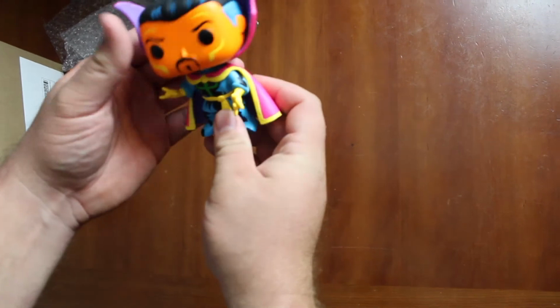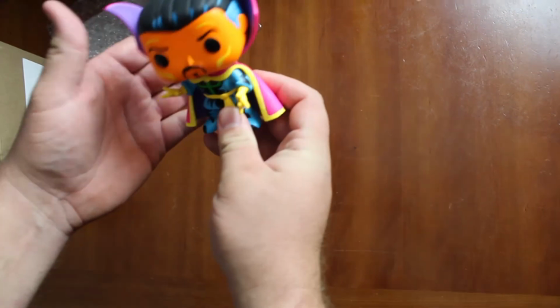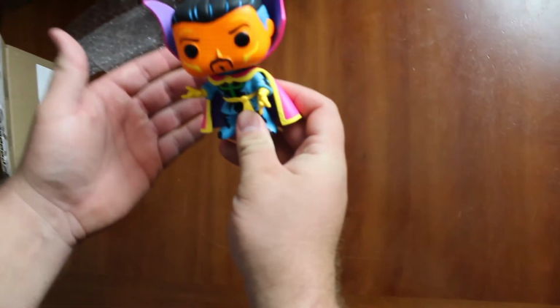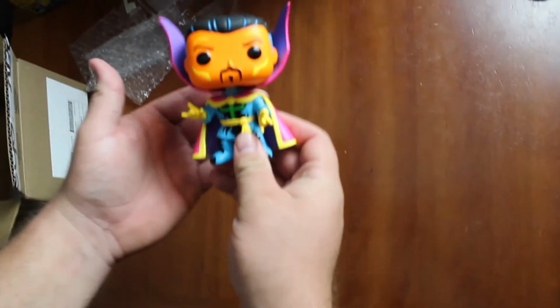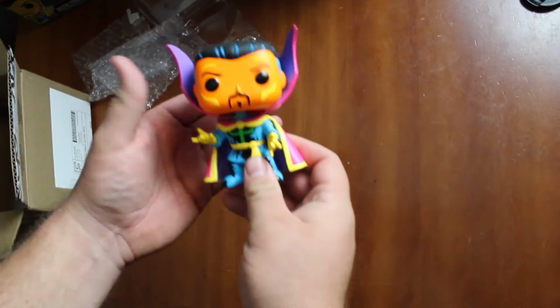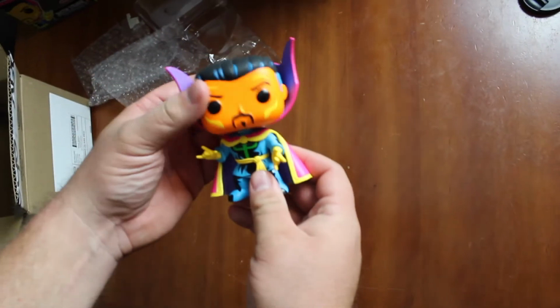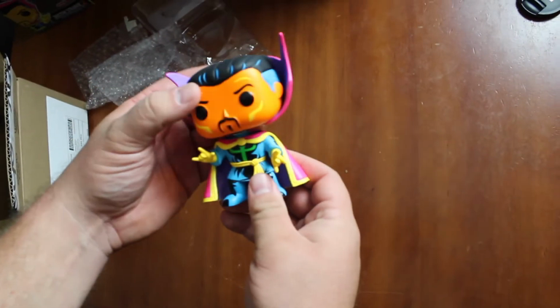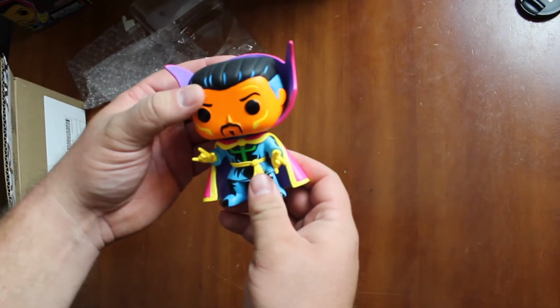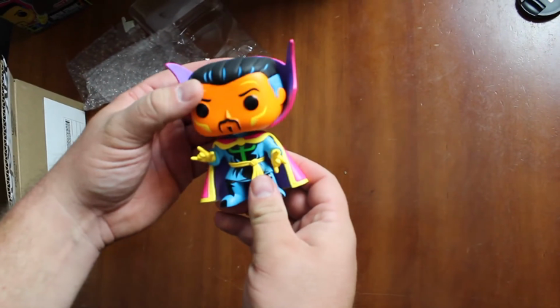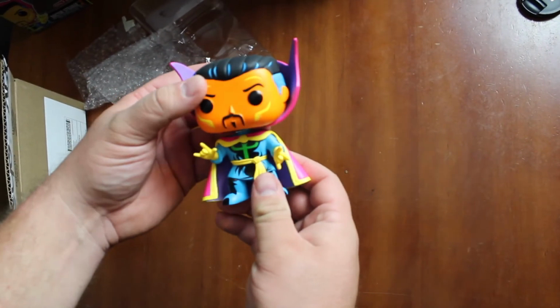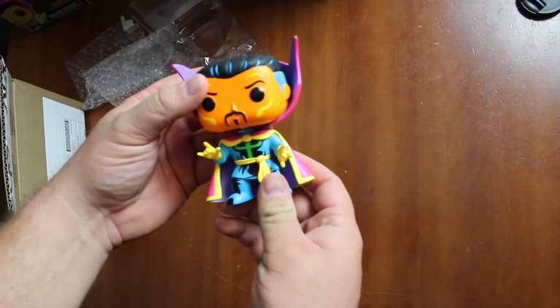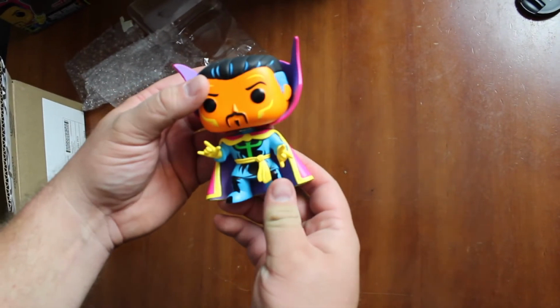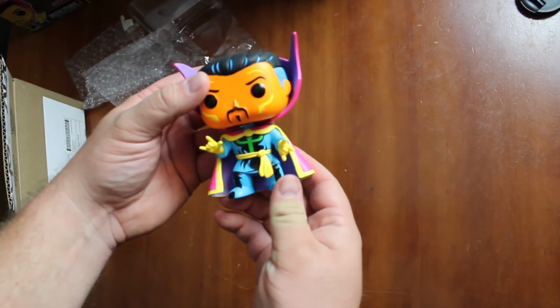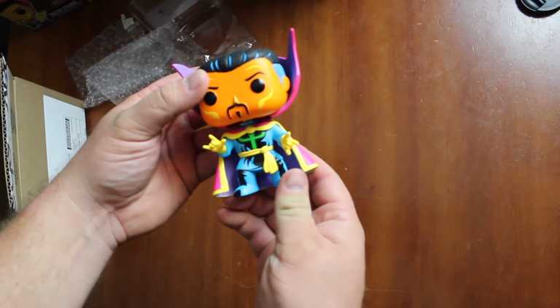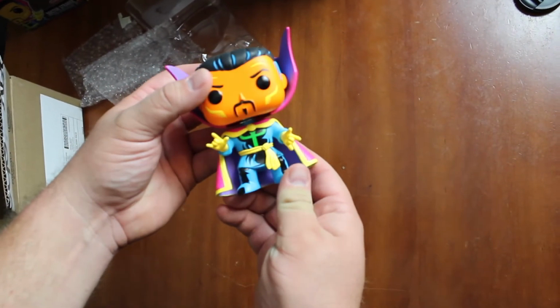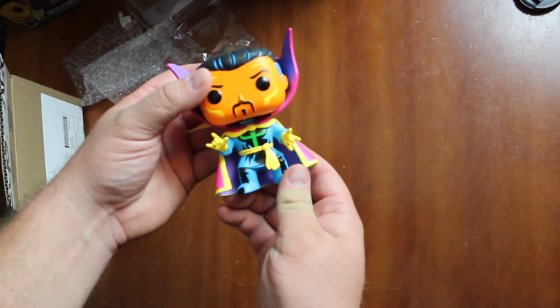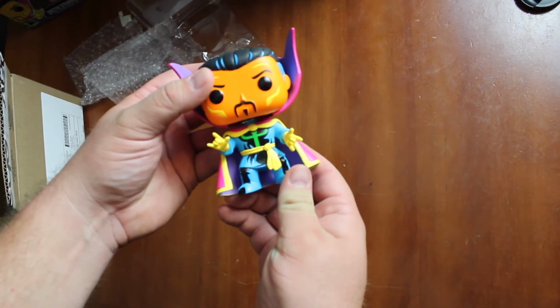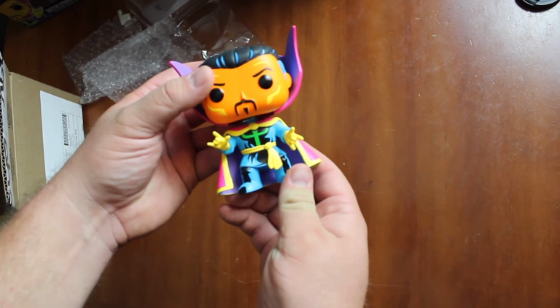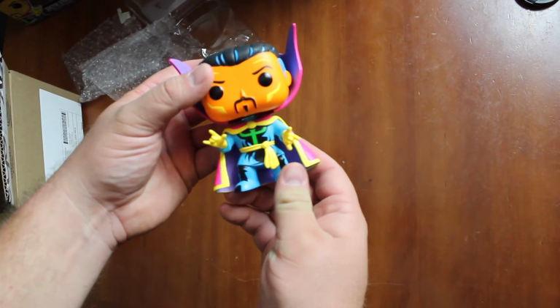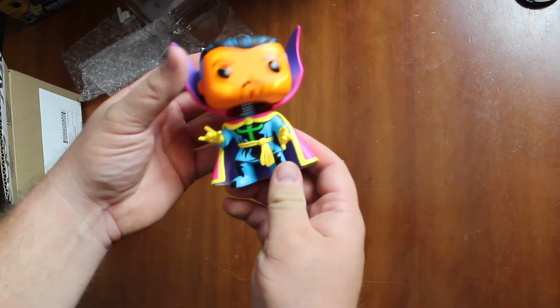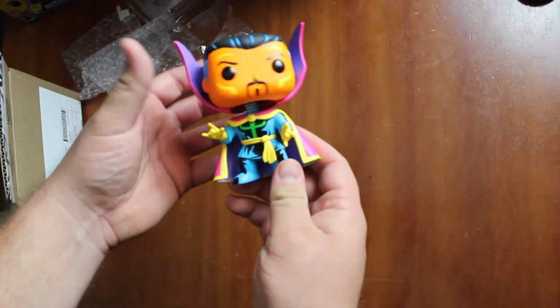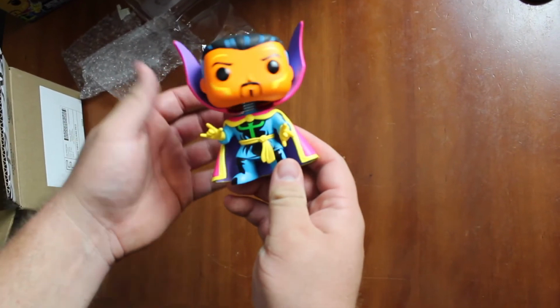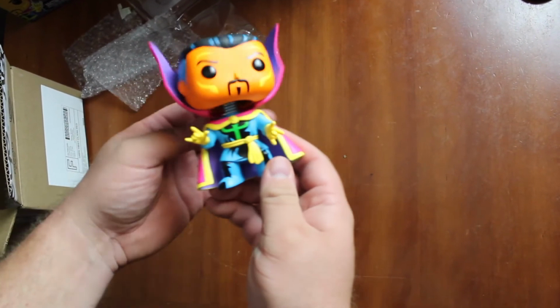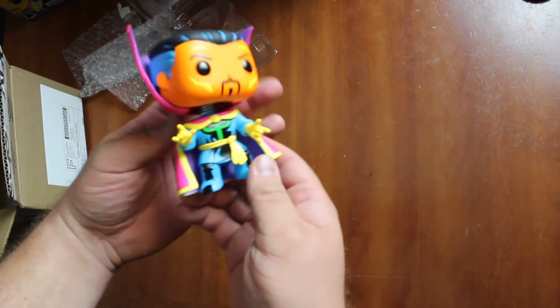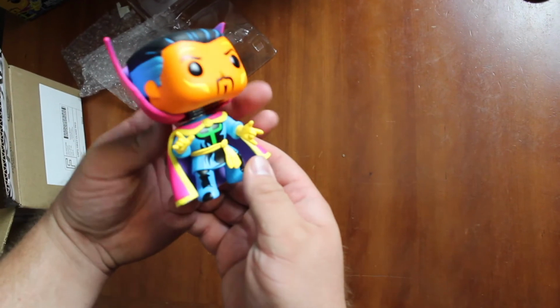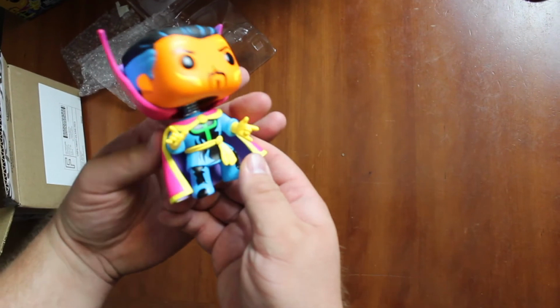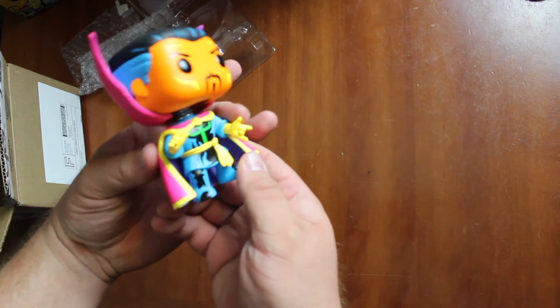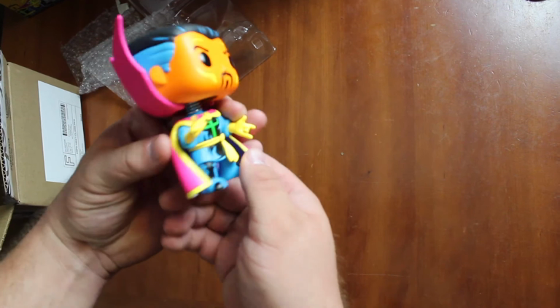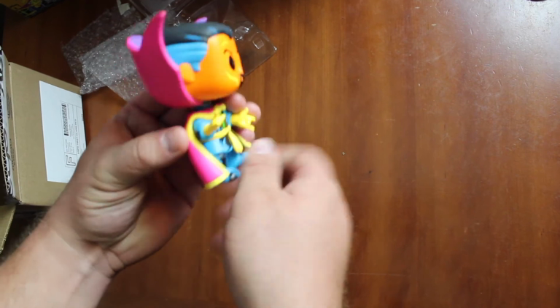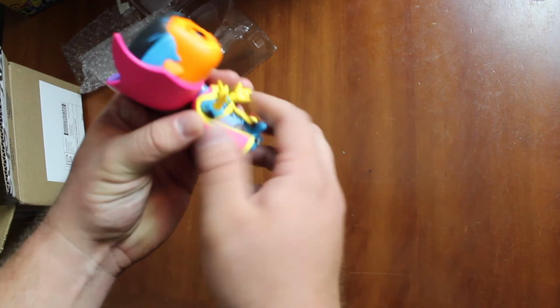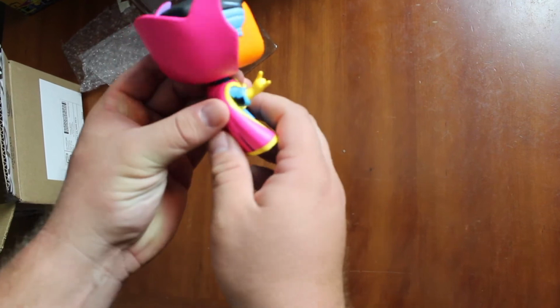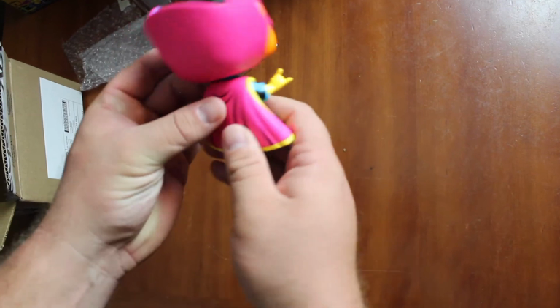His head's kind of turning already. I'll have to mess with that a little bit later.